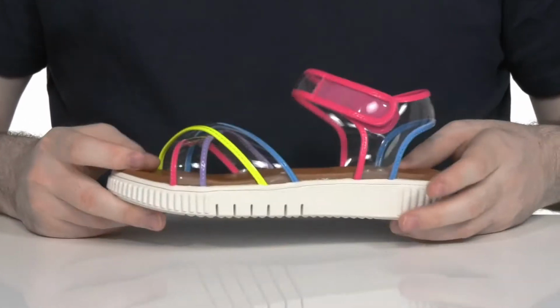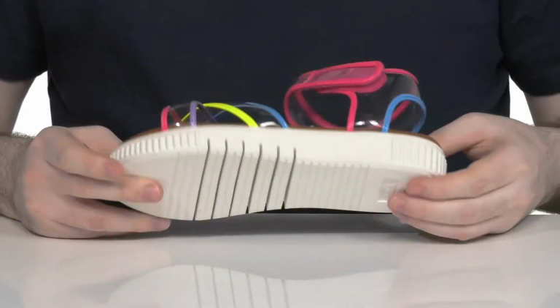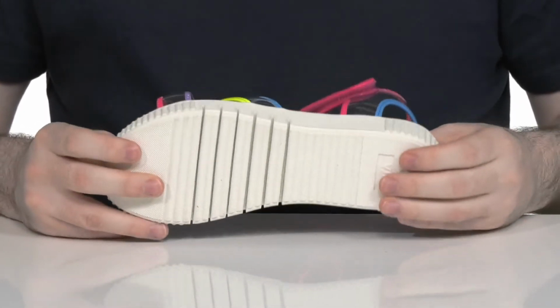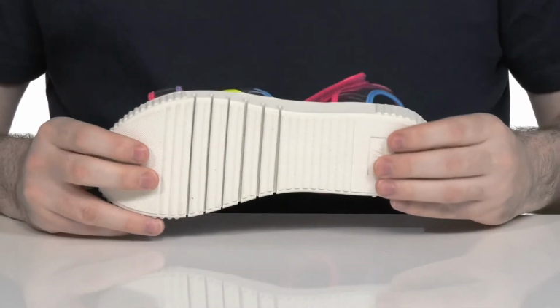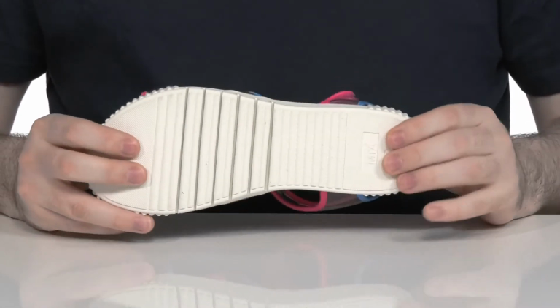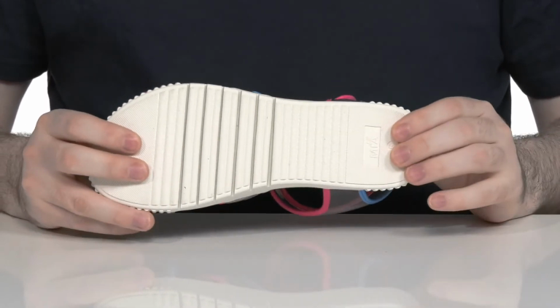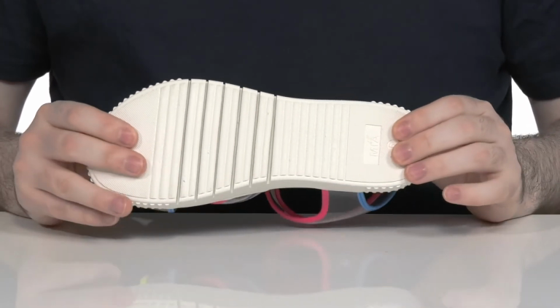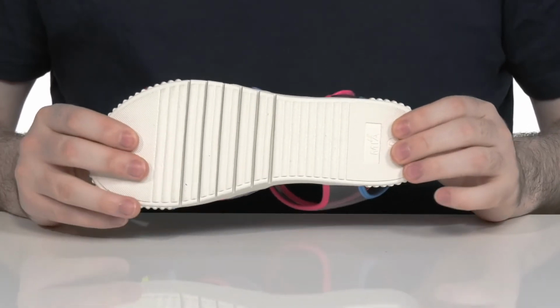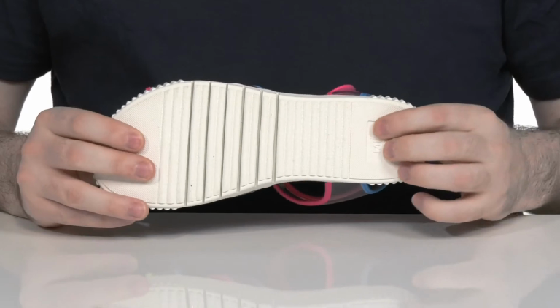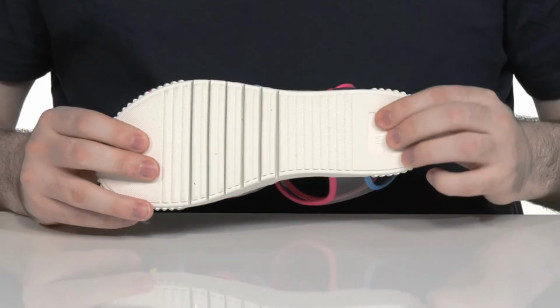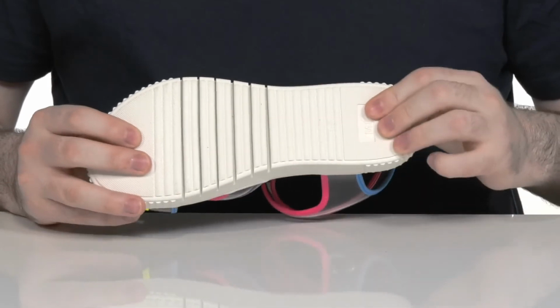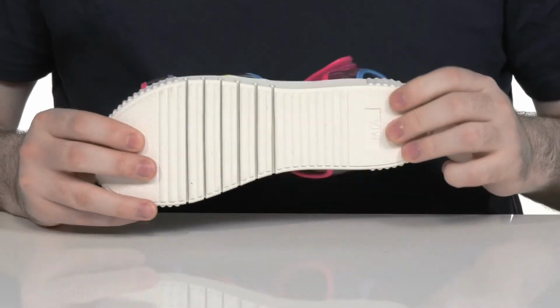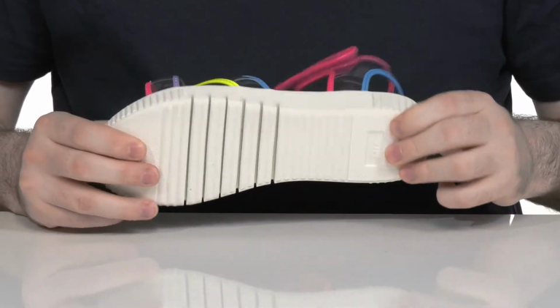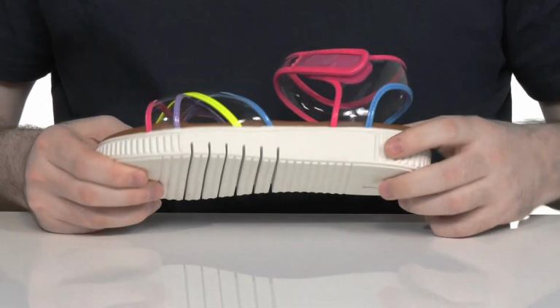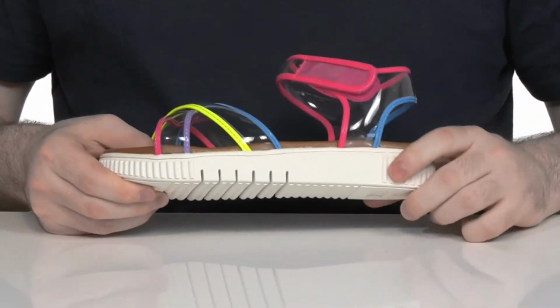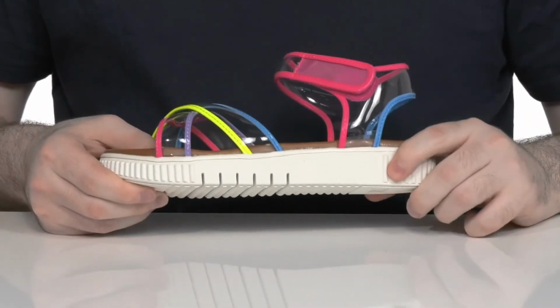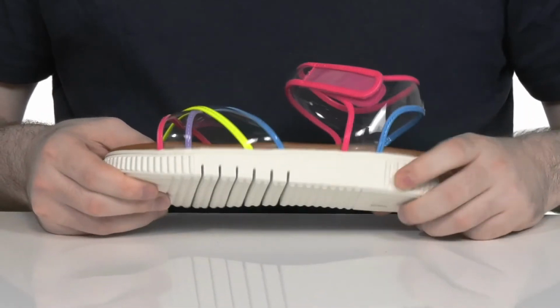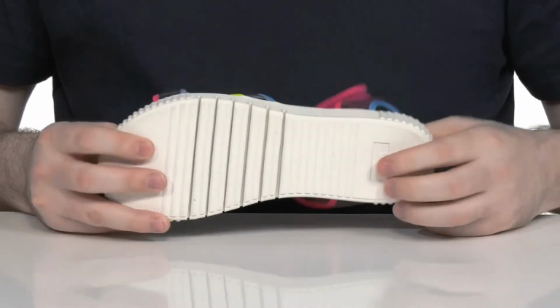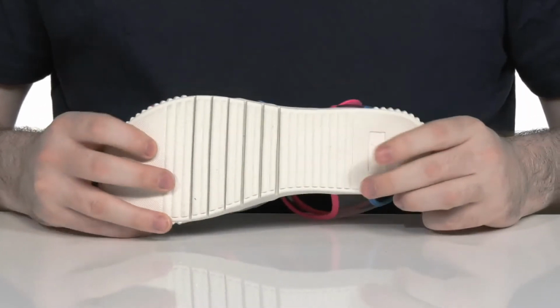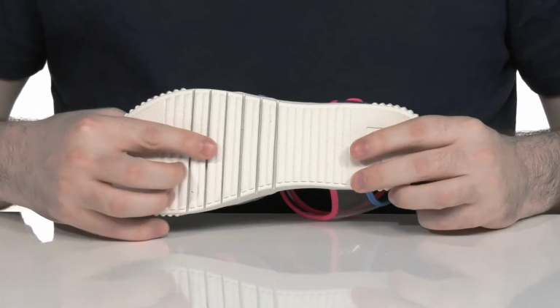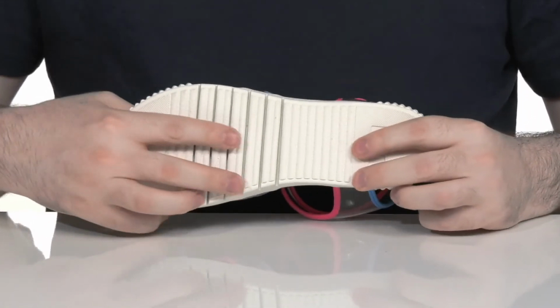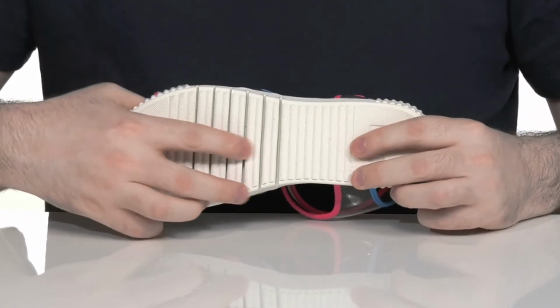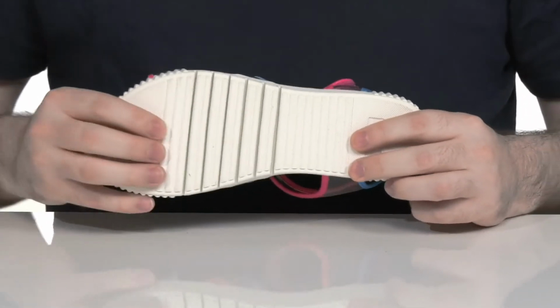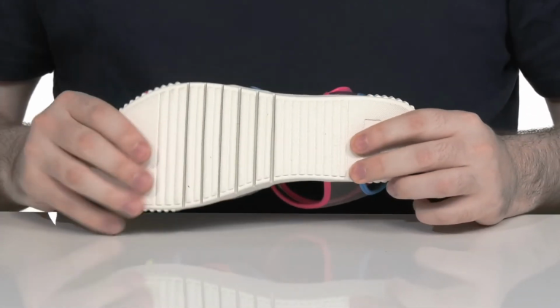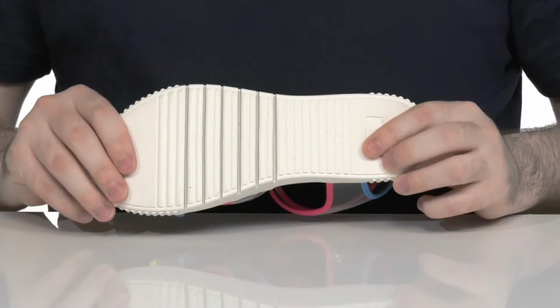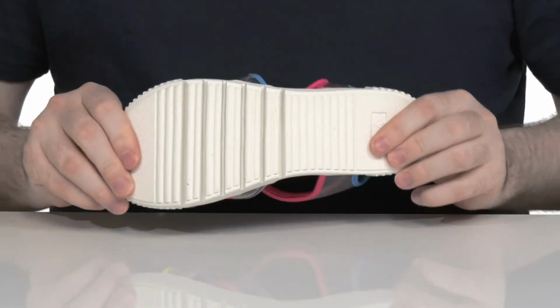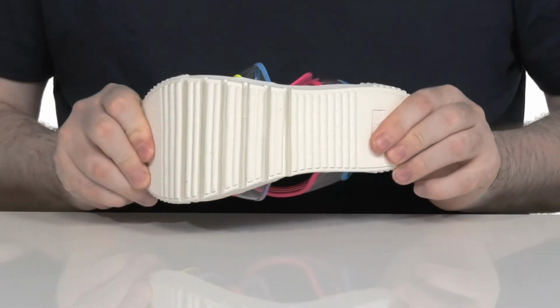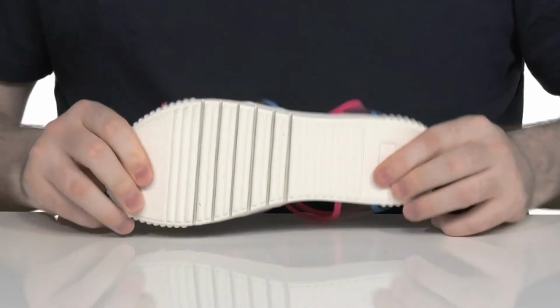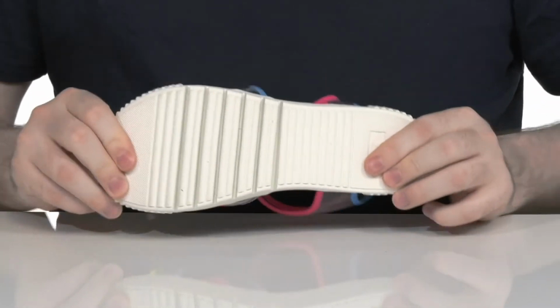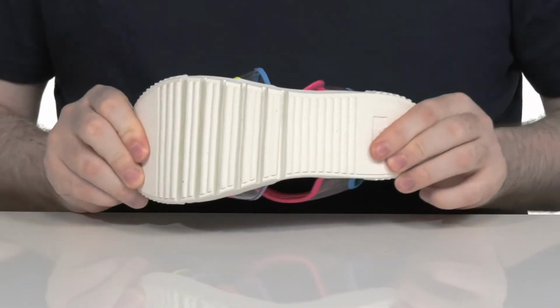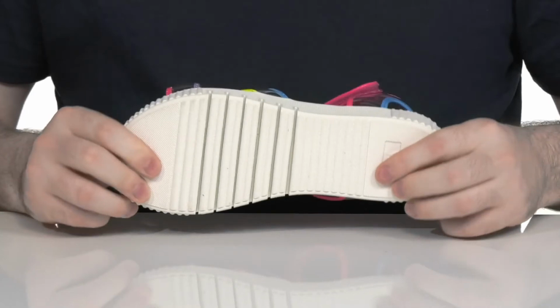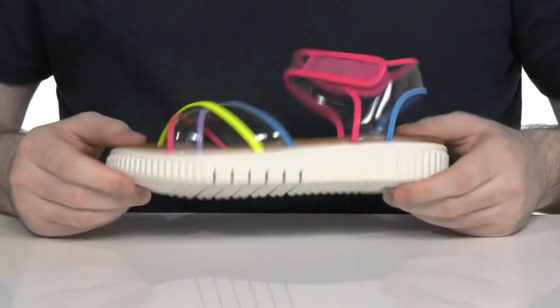The outsole is made with man-made material that's super durable and thick, with flex points in the forefoot to keep them moving.